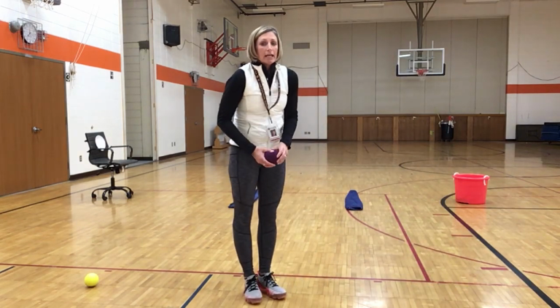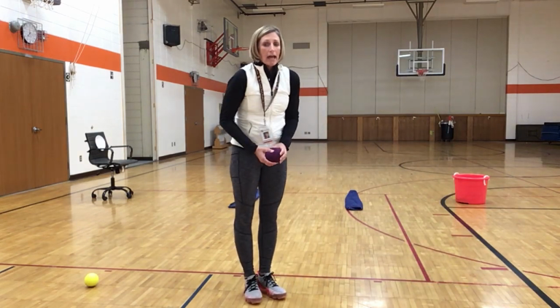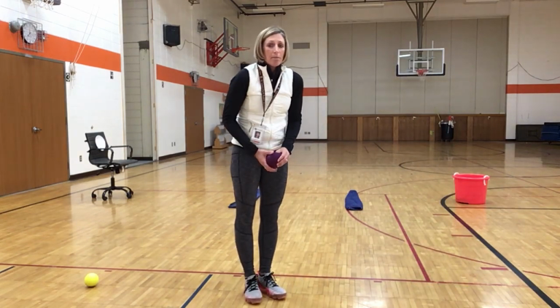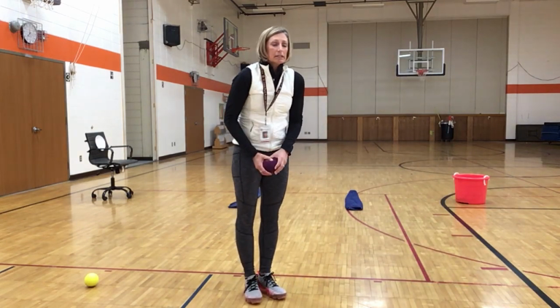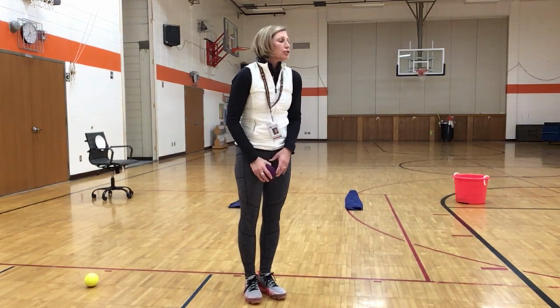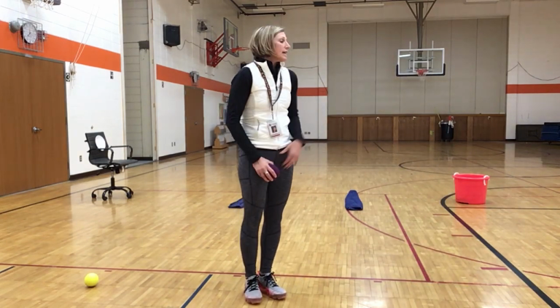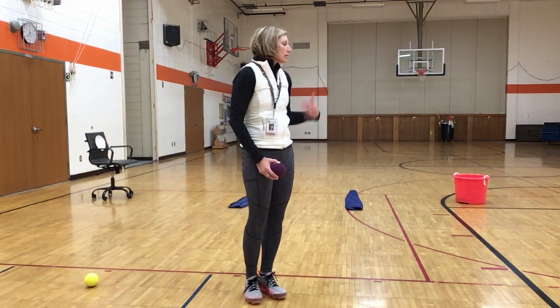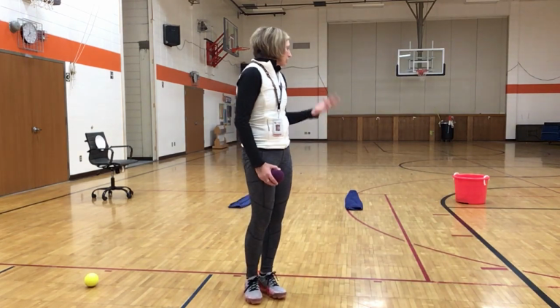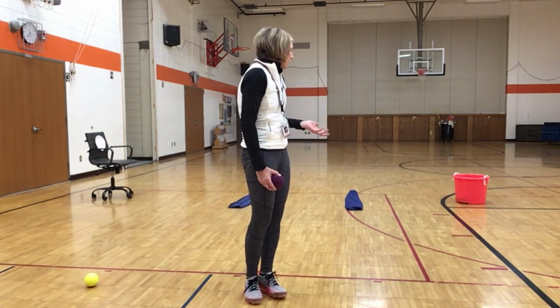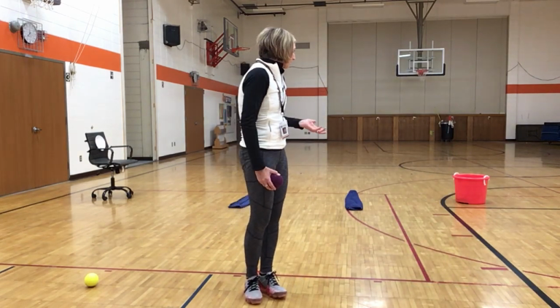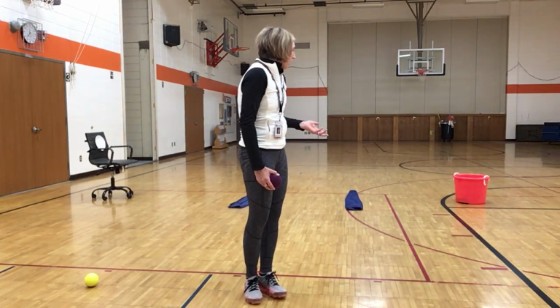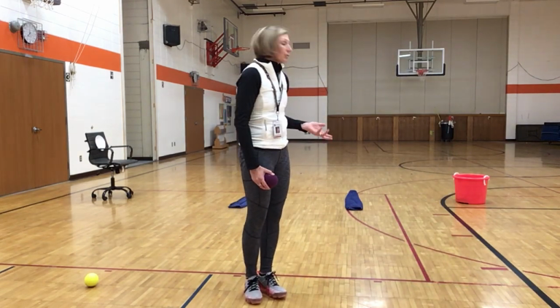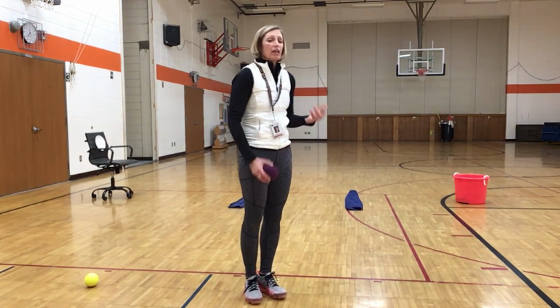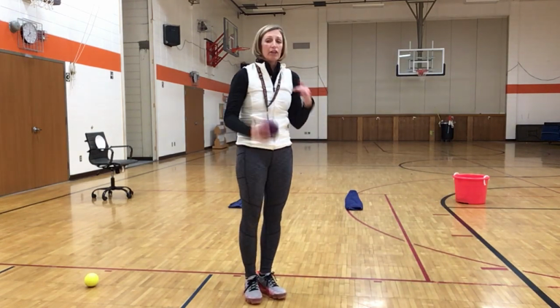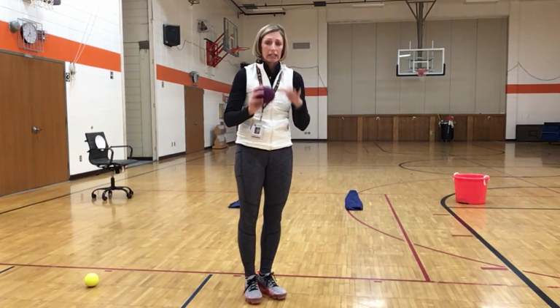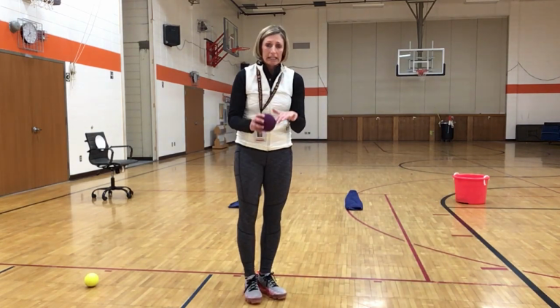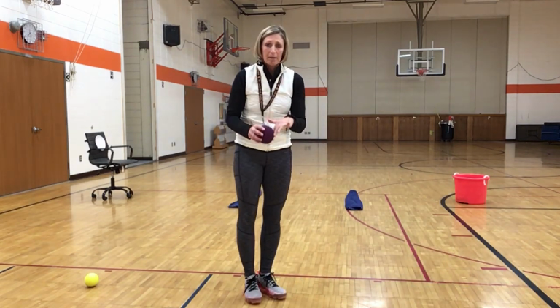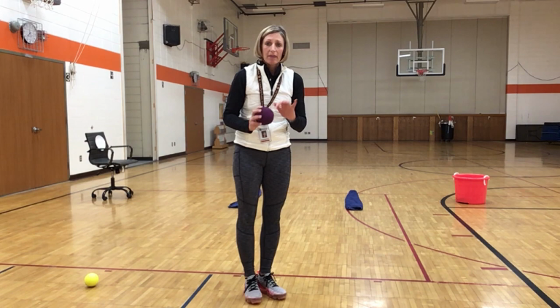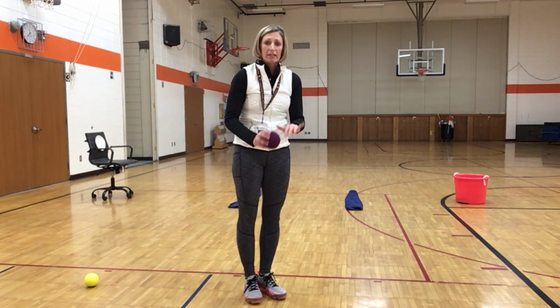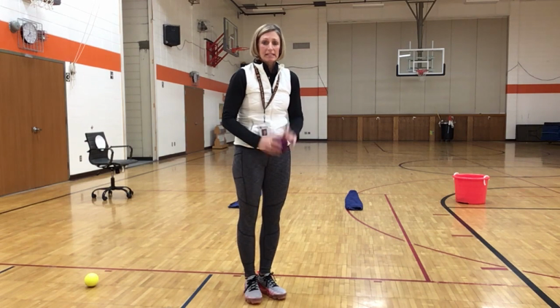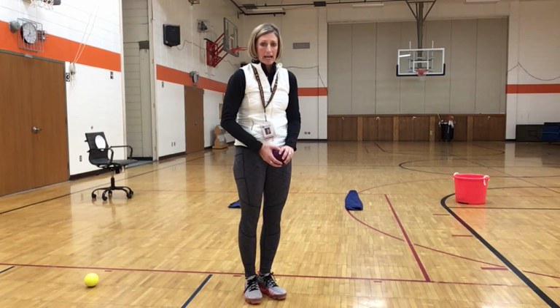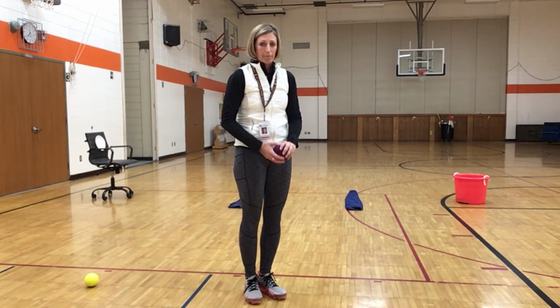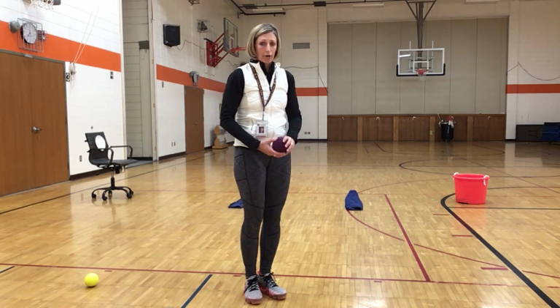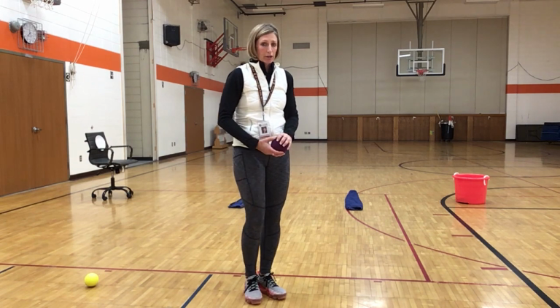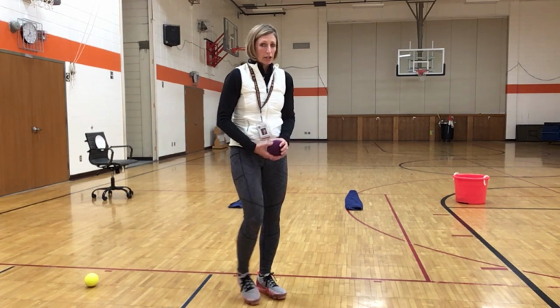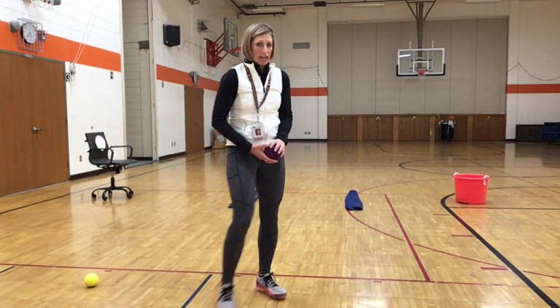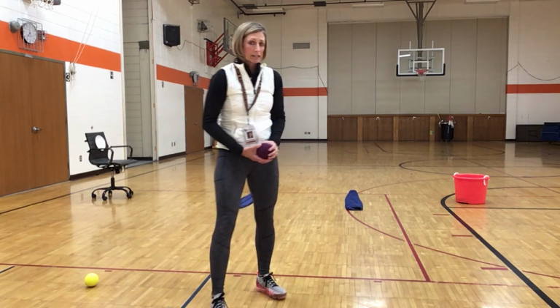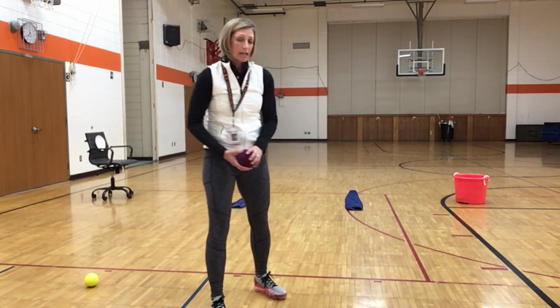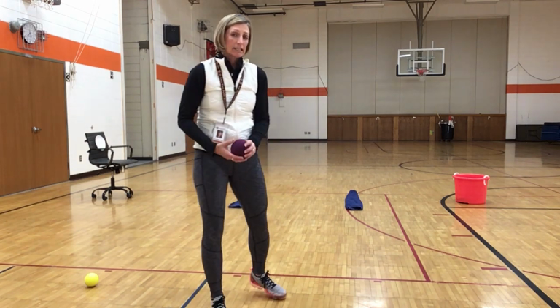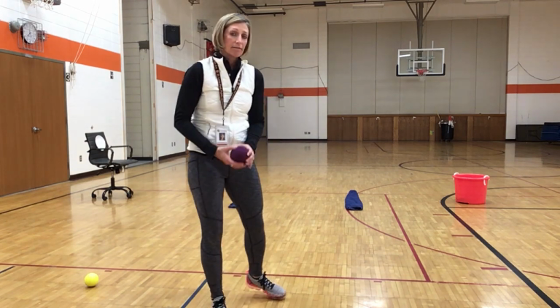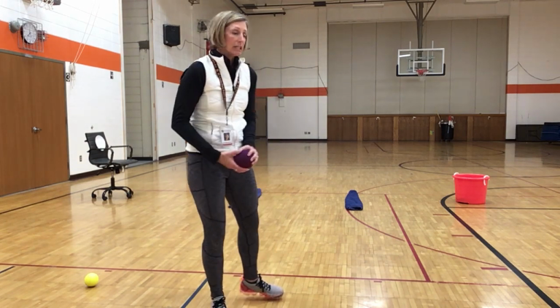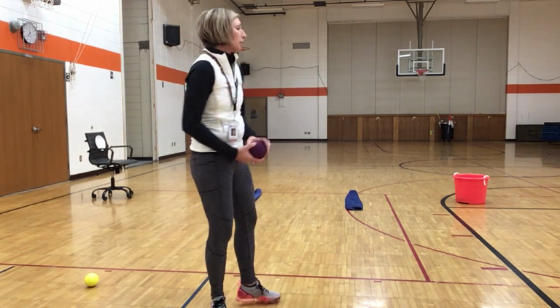Now Mrs. J is going to talk about the leap and then the setup for our little activity here.